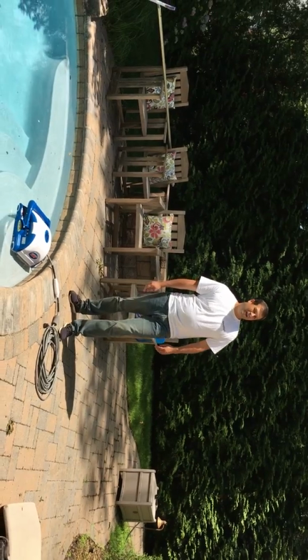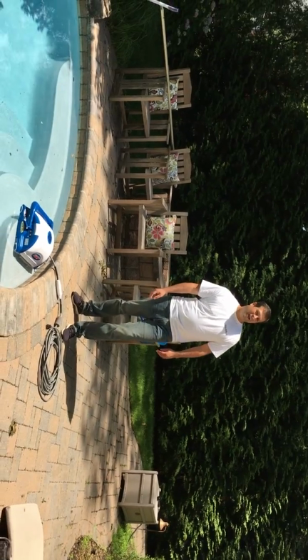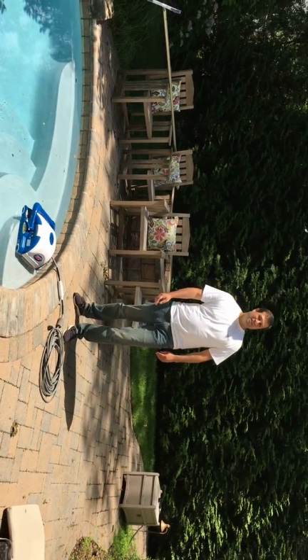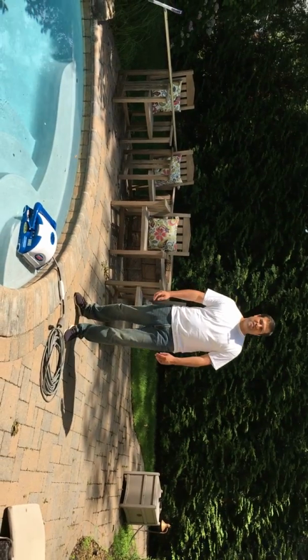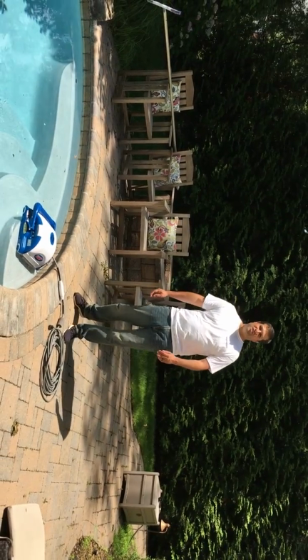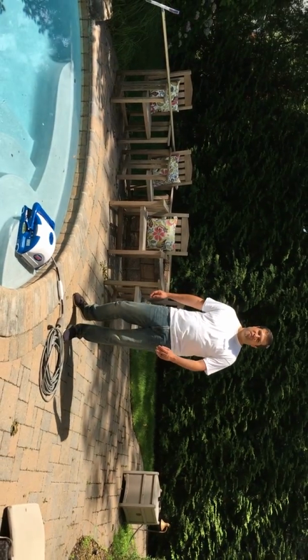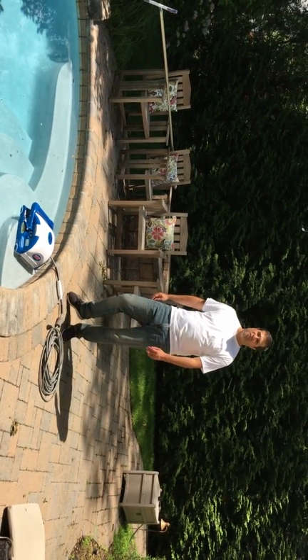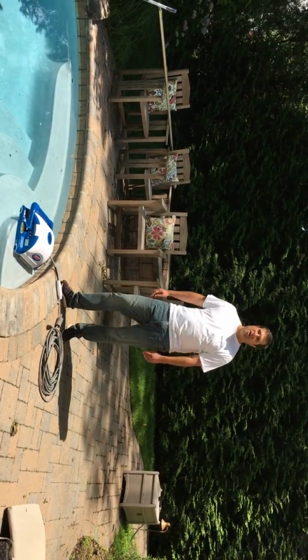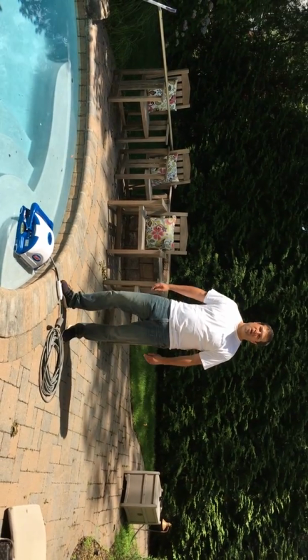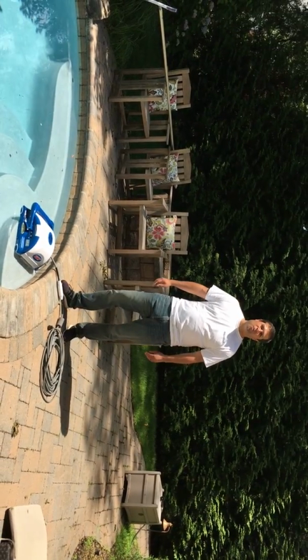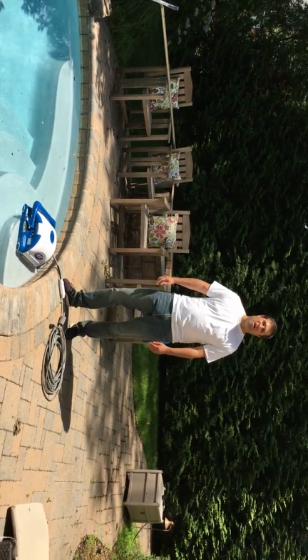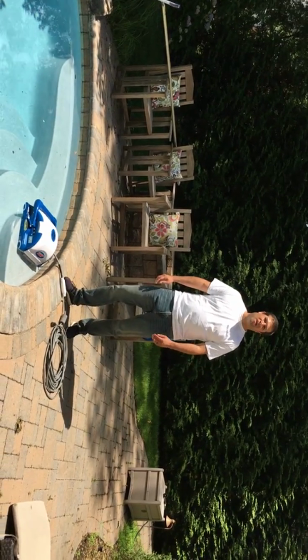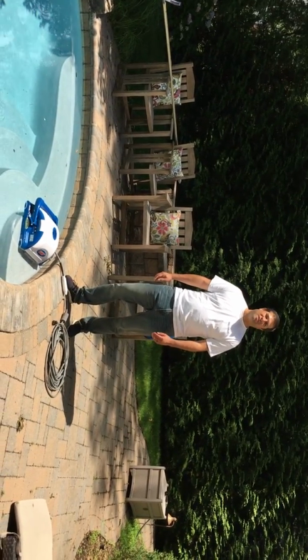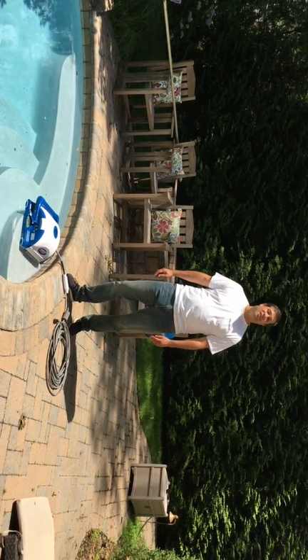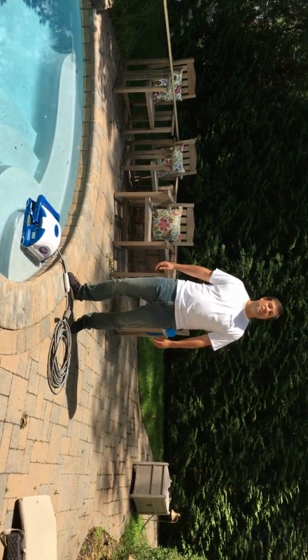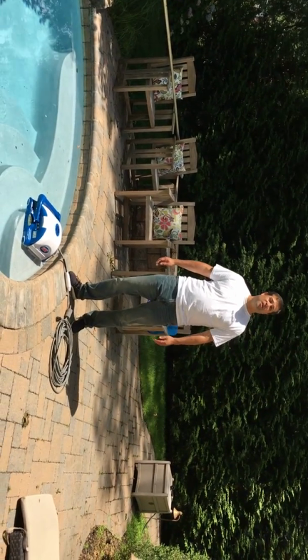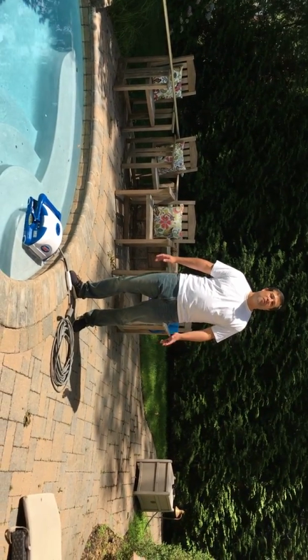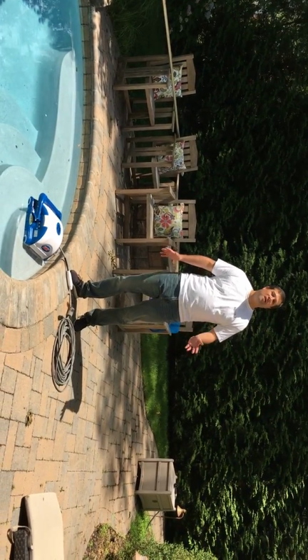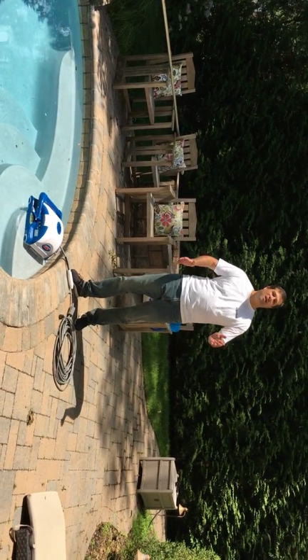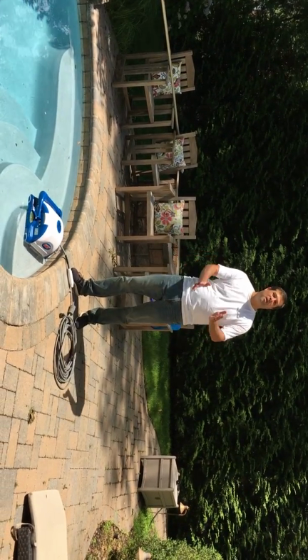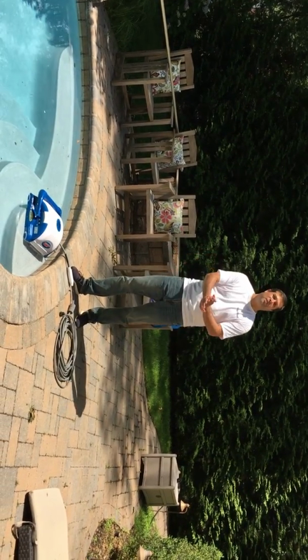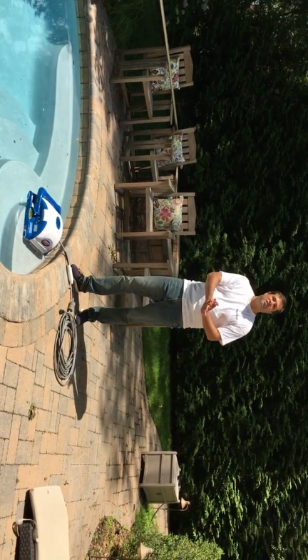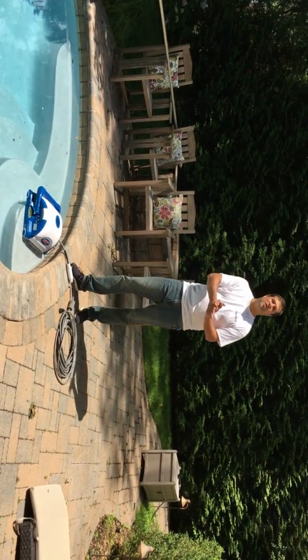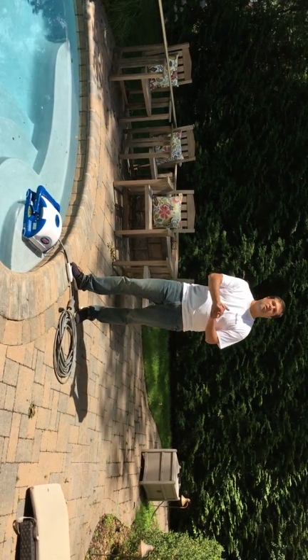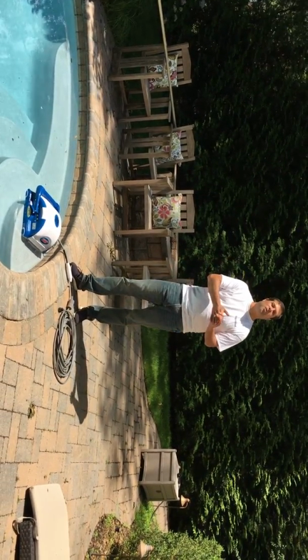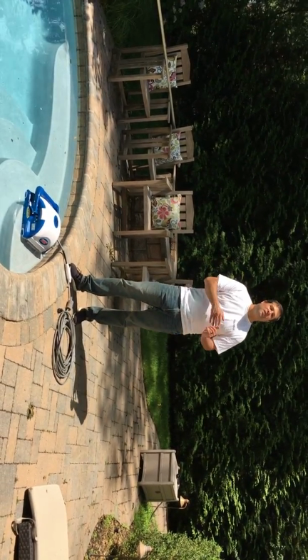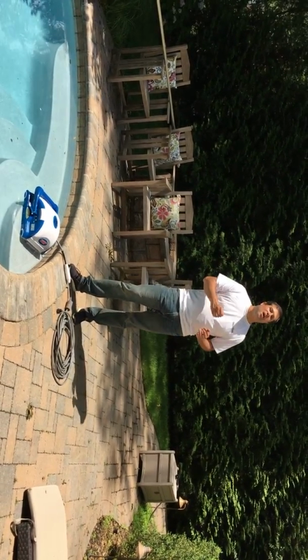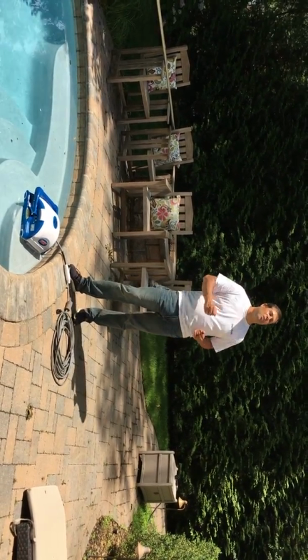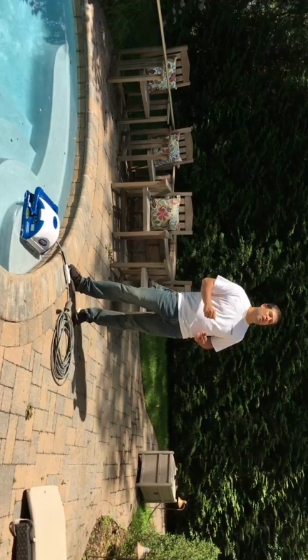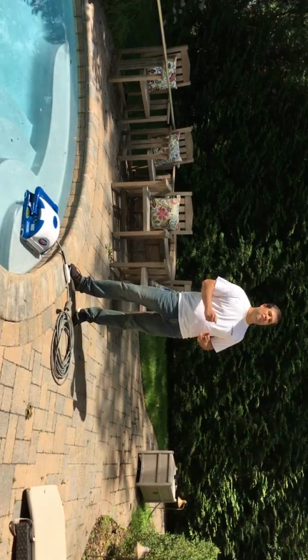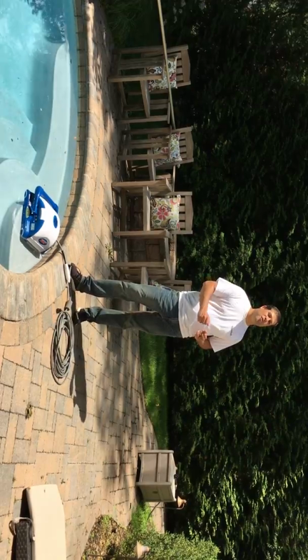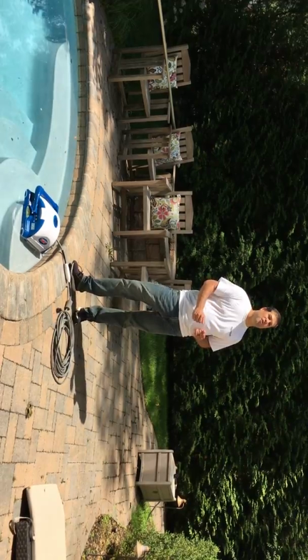Hi, this is Jeff from Aqua Products and in this video I'm going to help you get started with the AquaBot Fury.